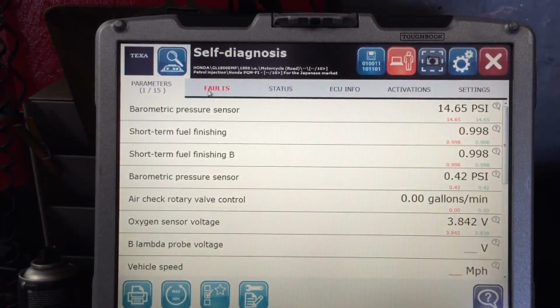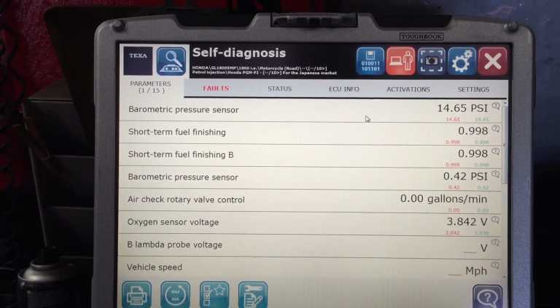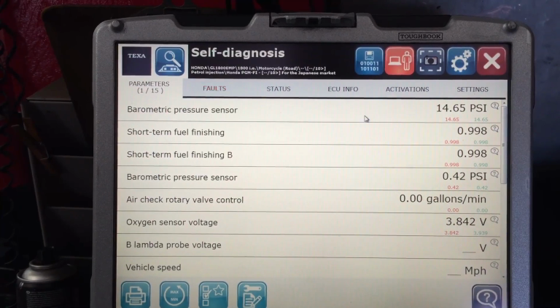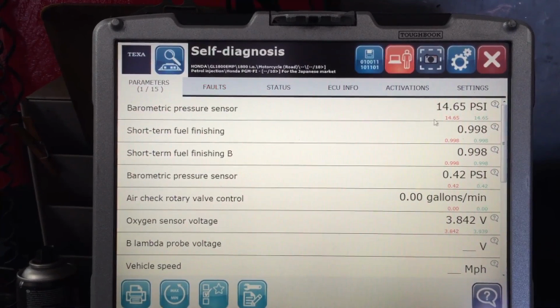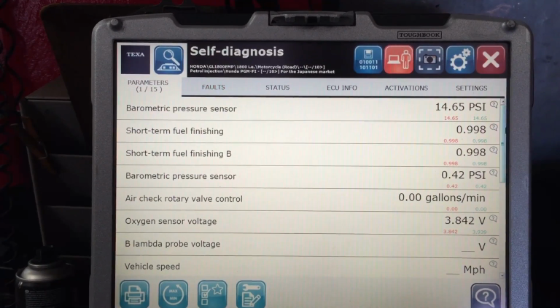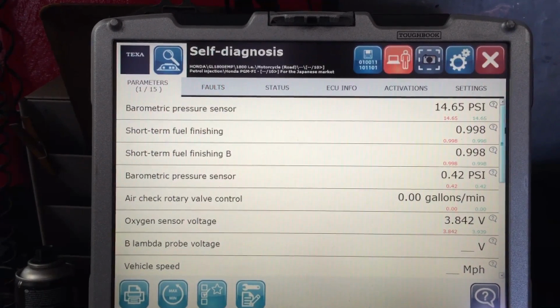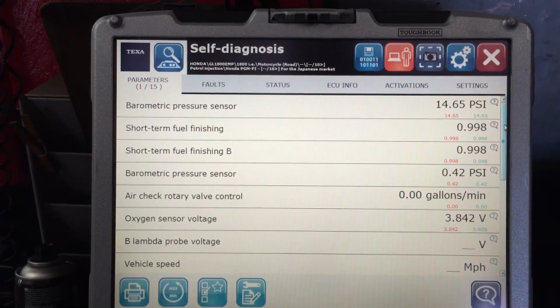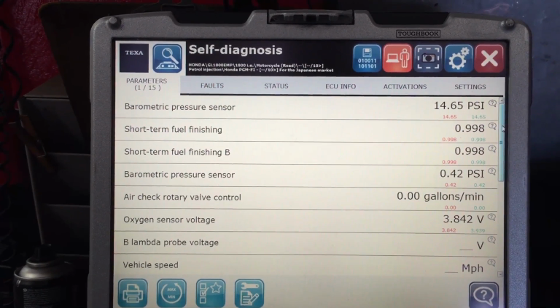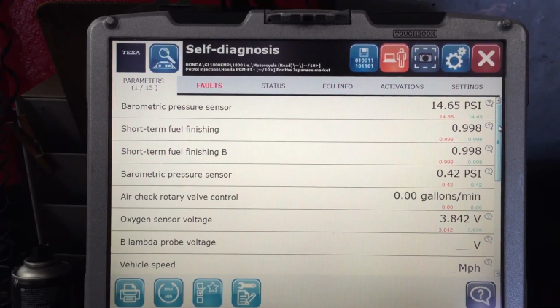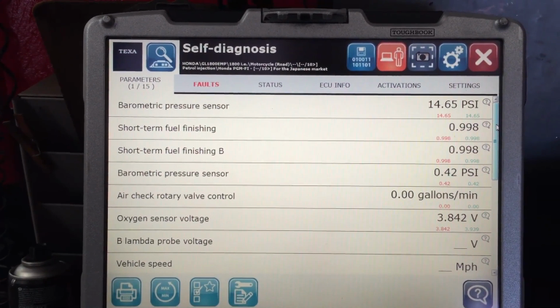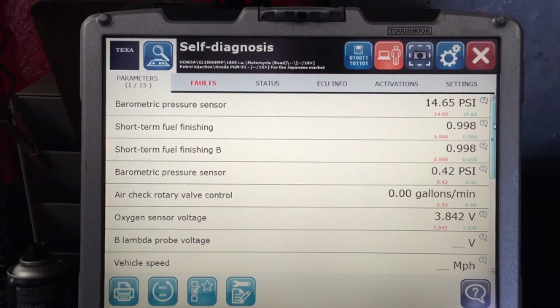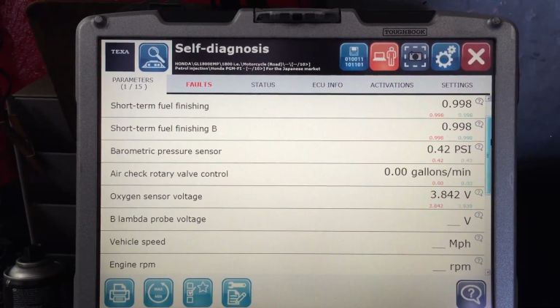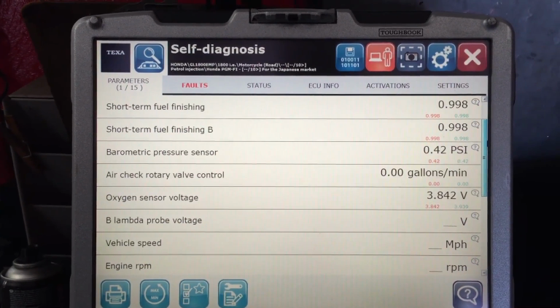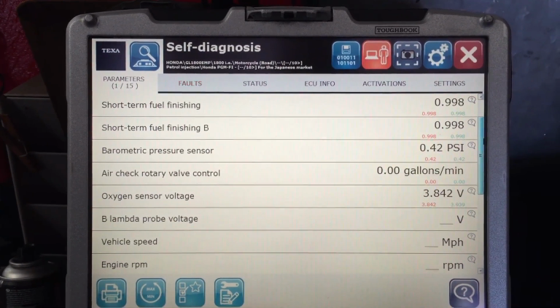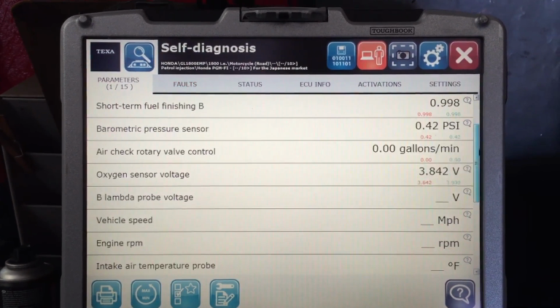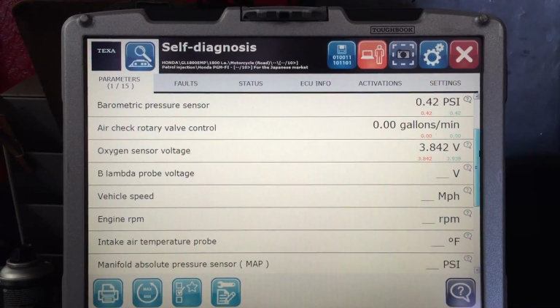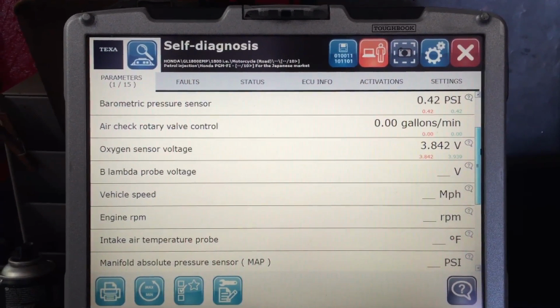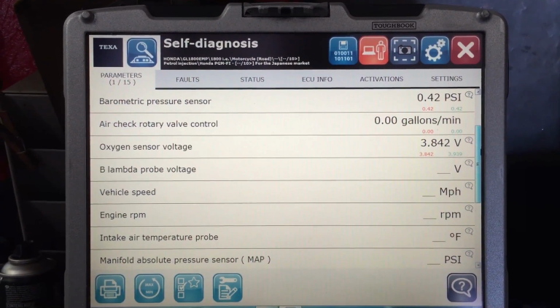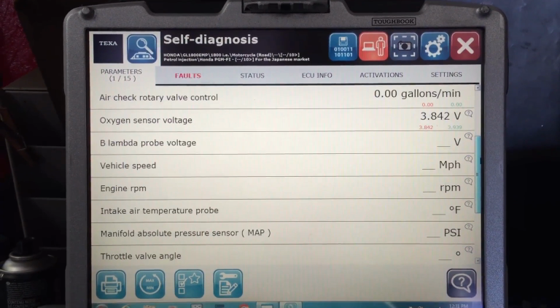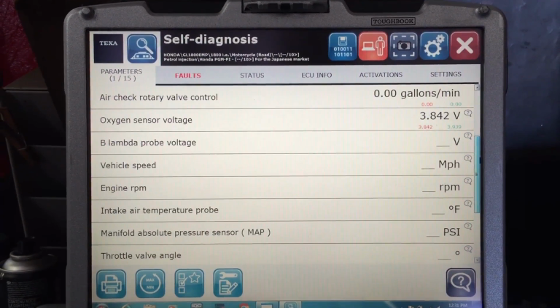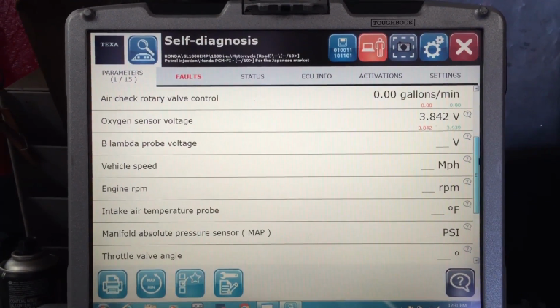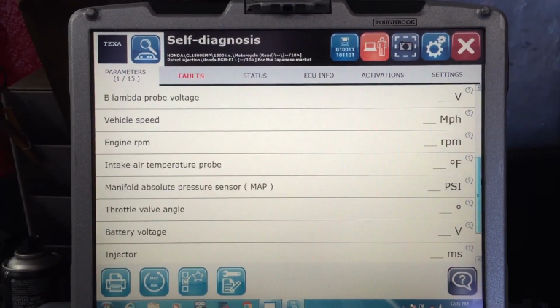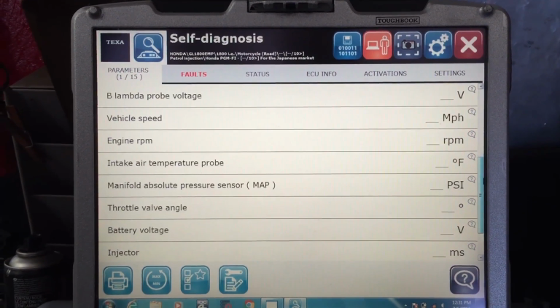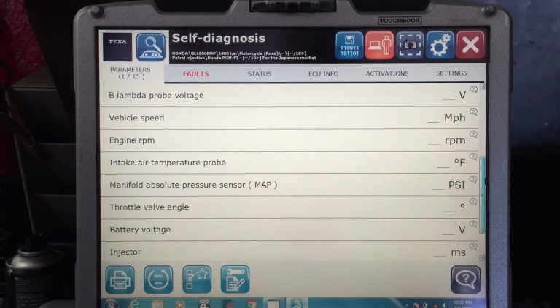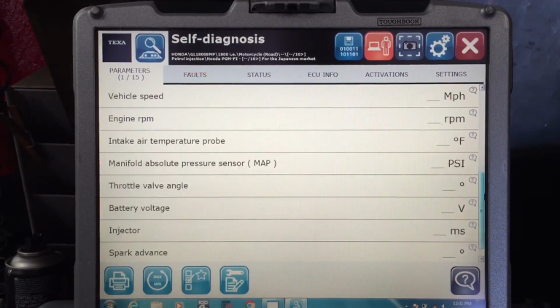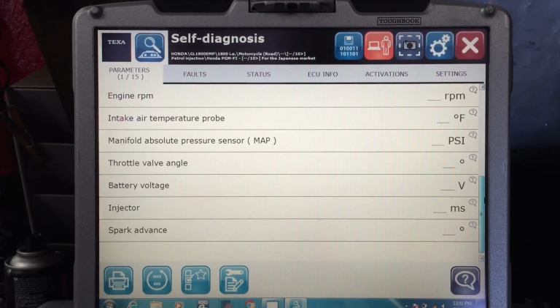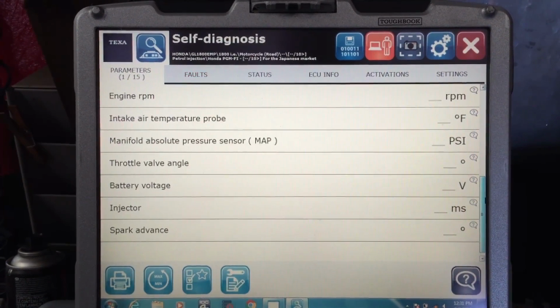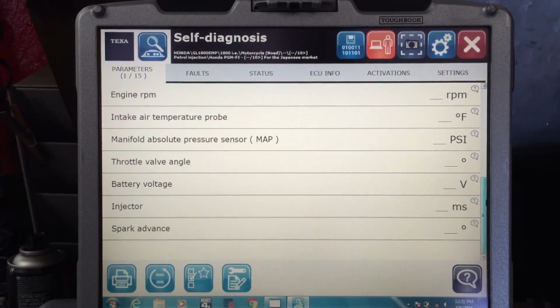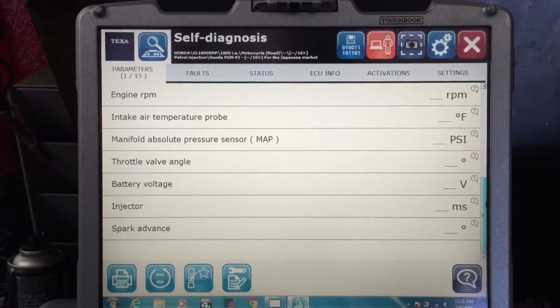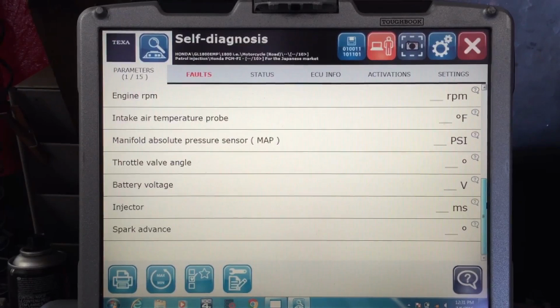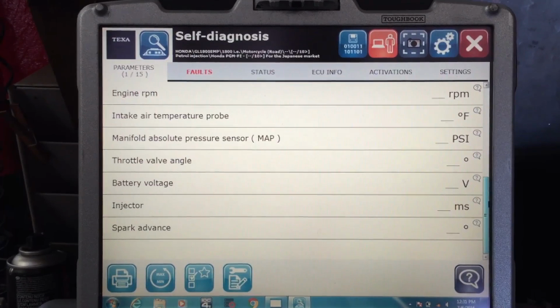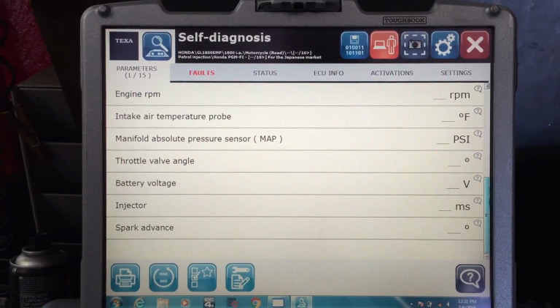Here on the Parameters tab, you can see all the live data. All of this would be changing if the motorcycle was turned on.